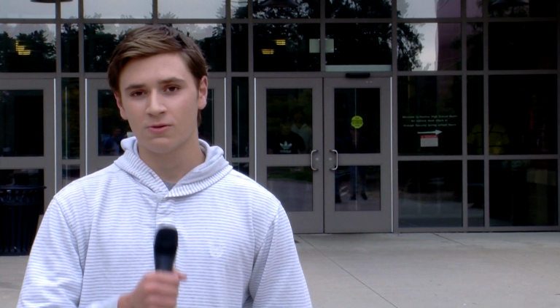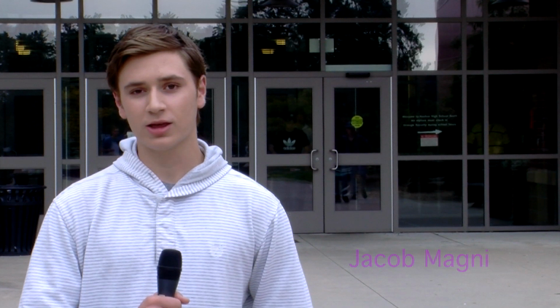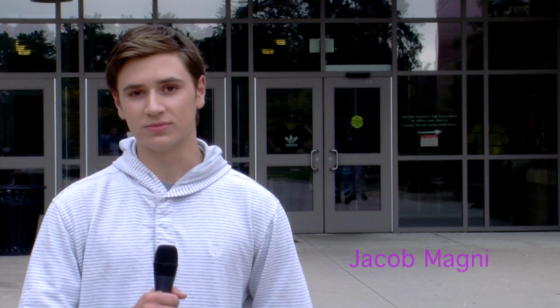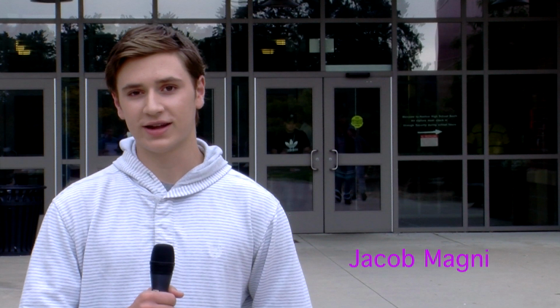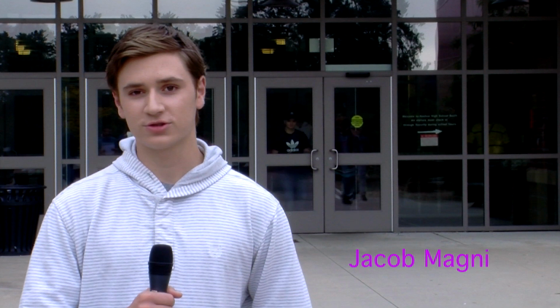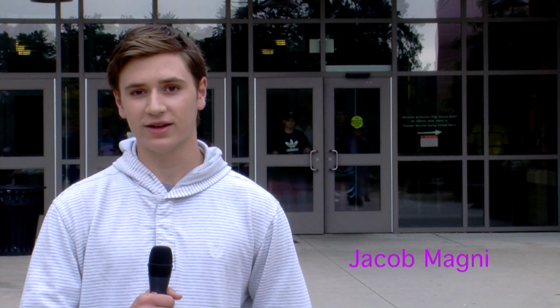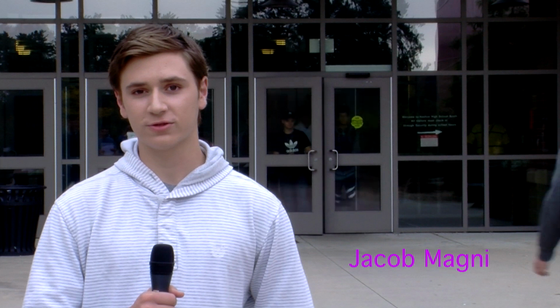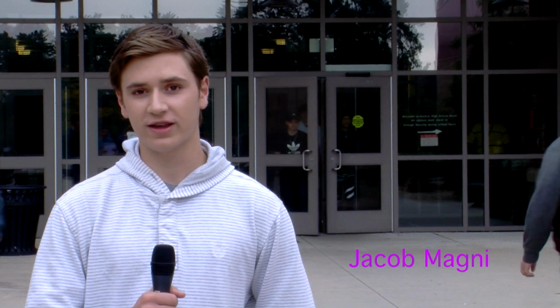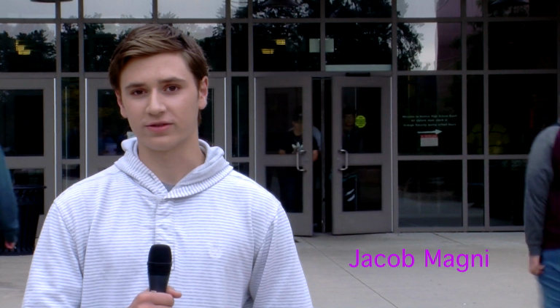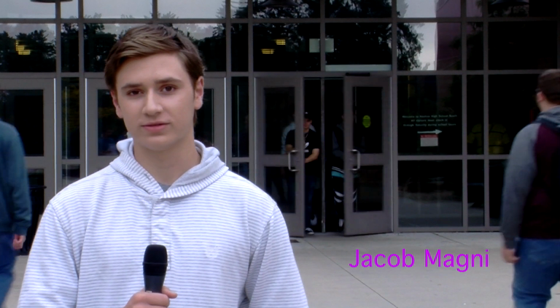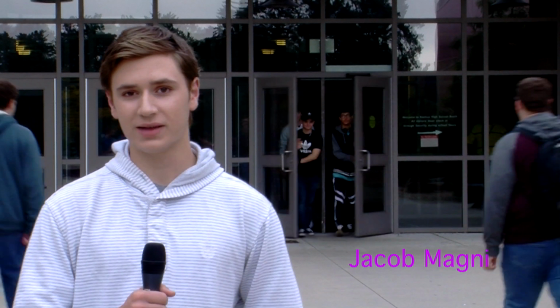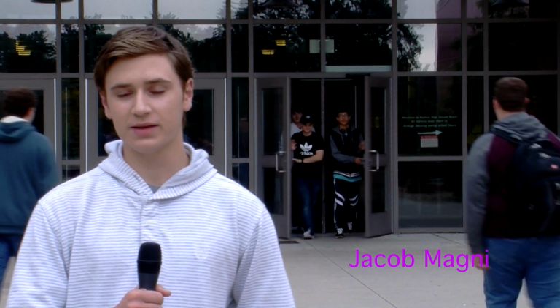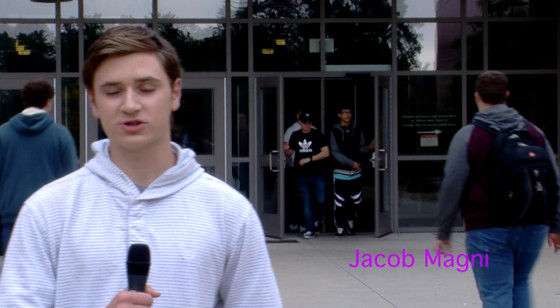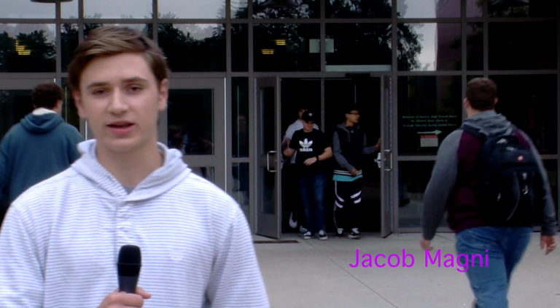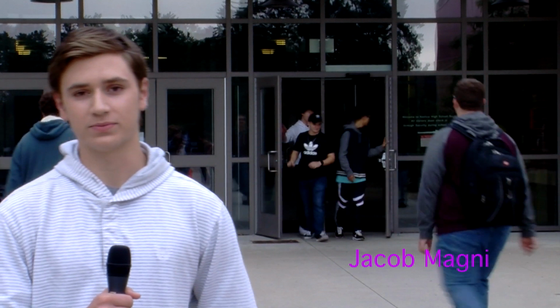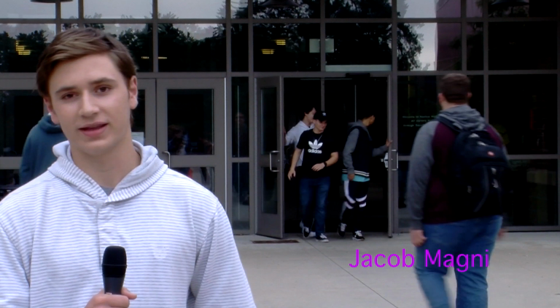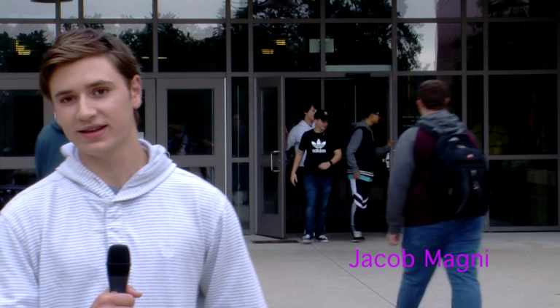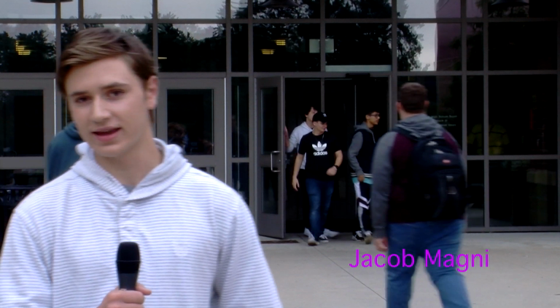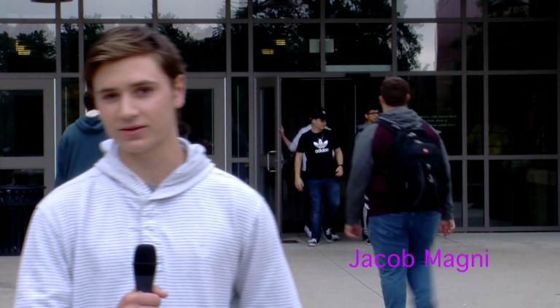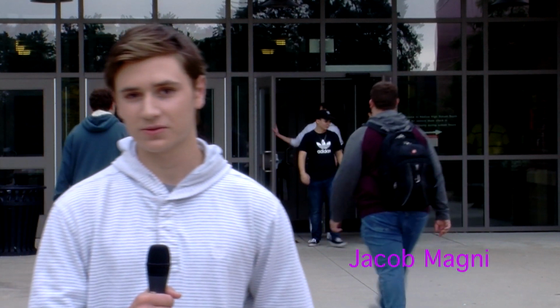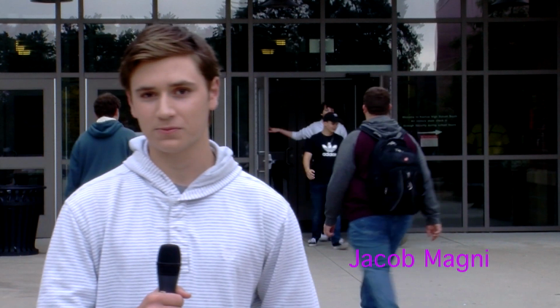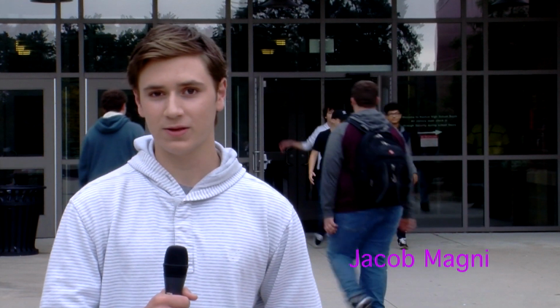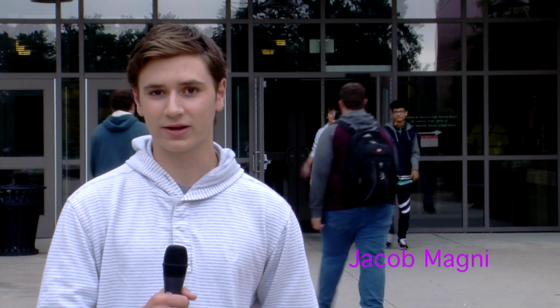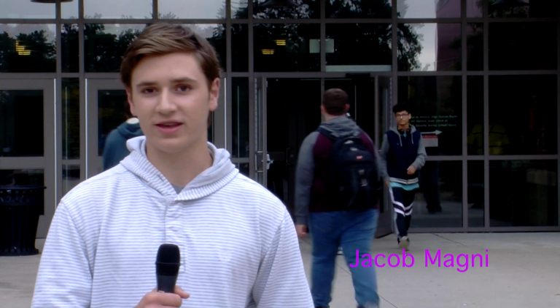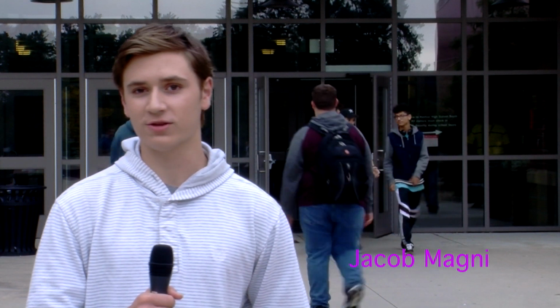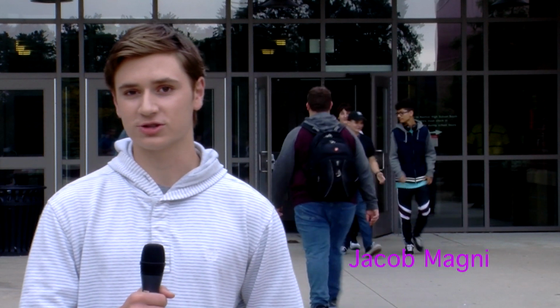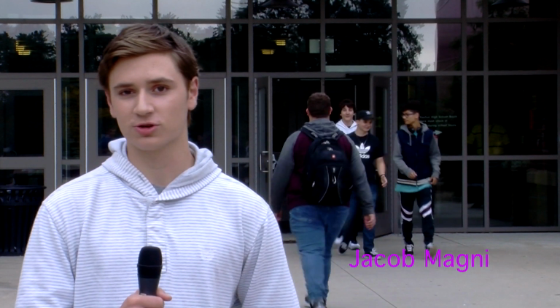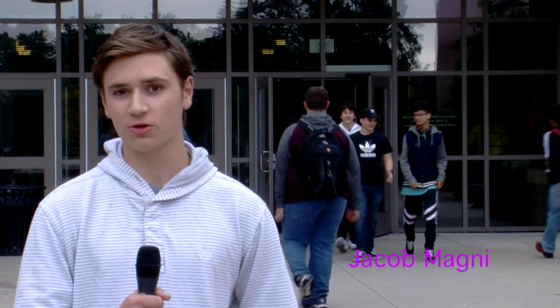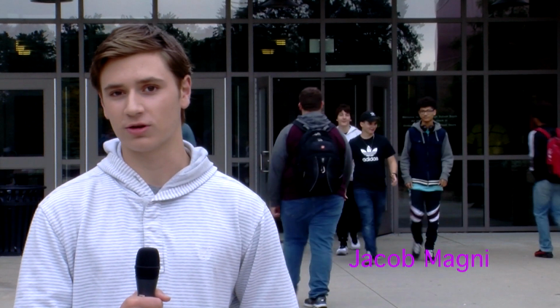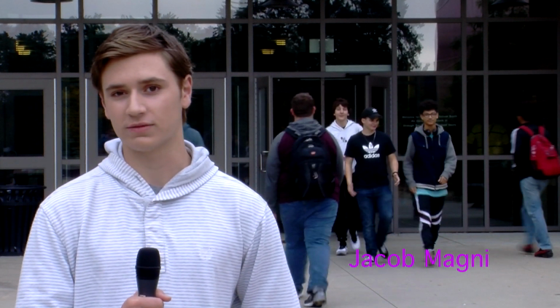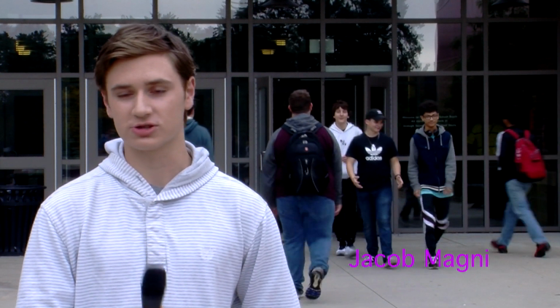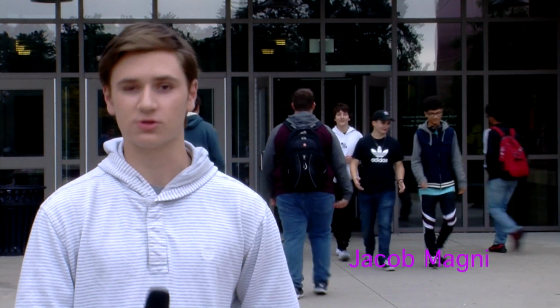Welcome to Nashville High School South. My name is Jacob, and today we are going to take you on a short tour of our school.